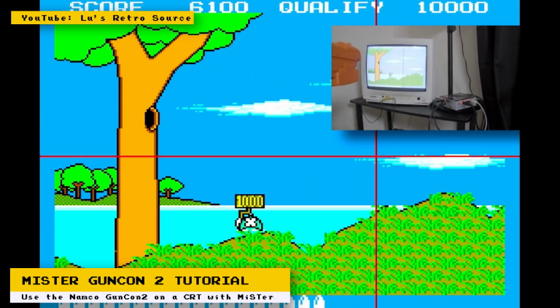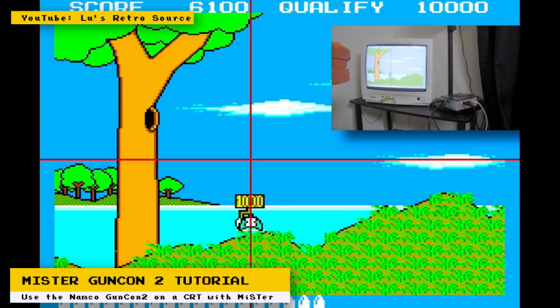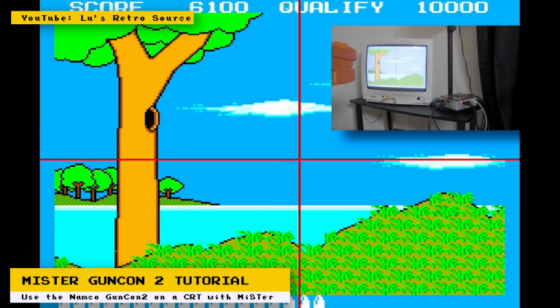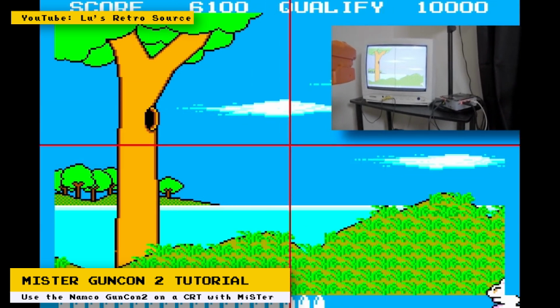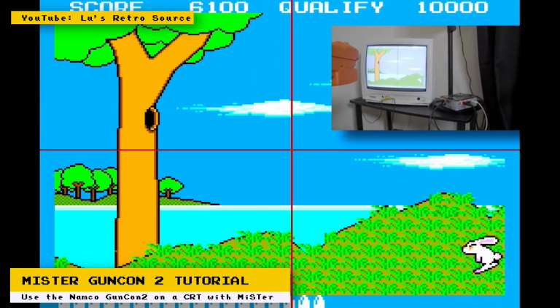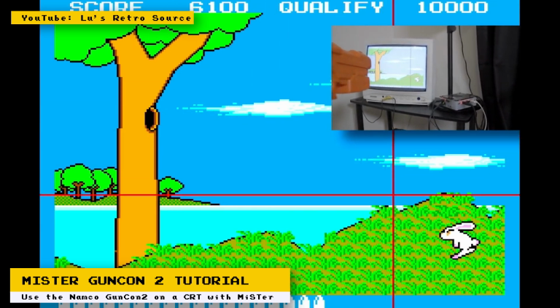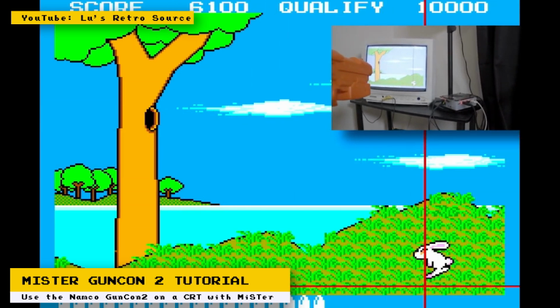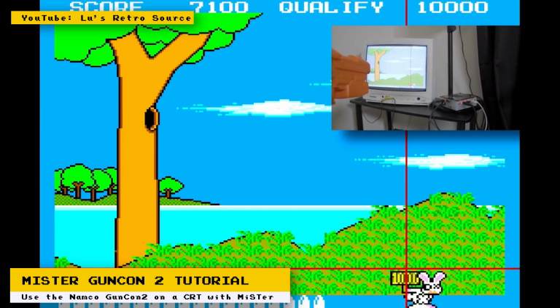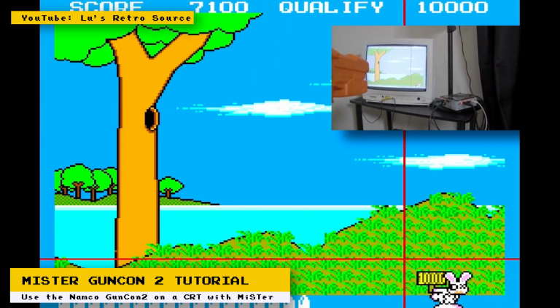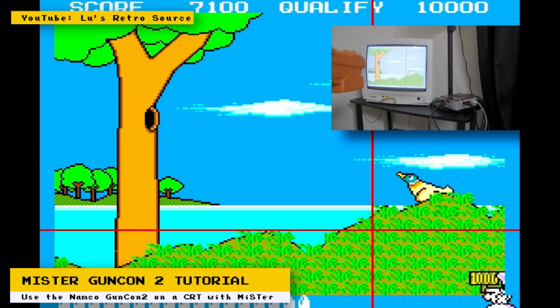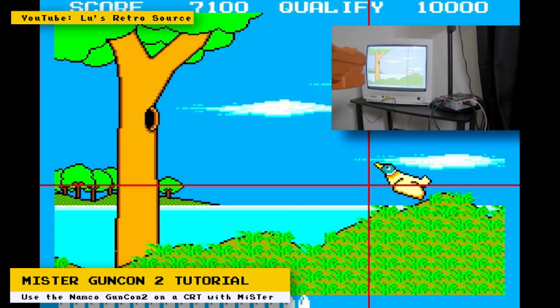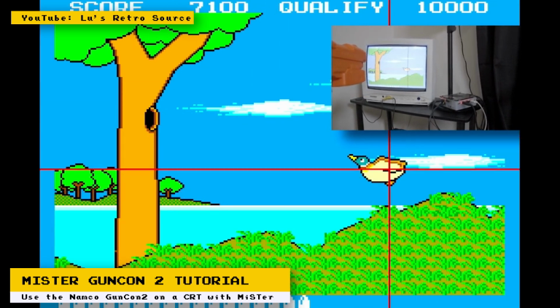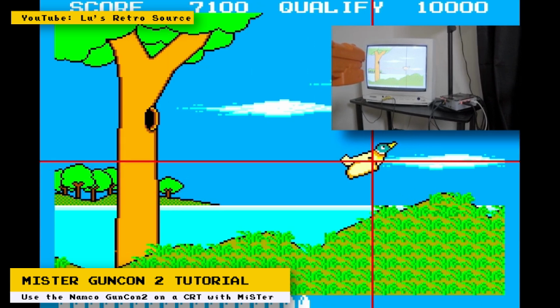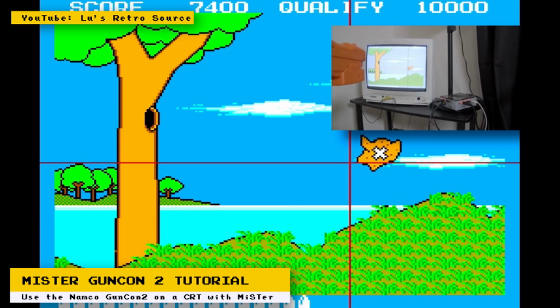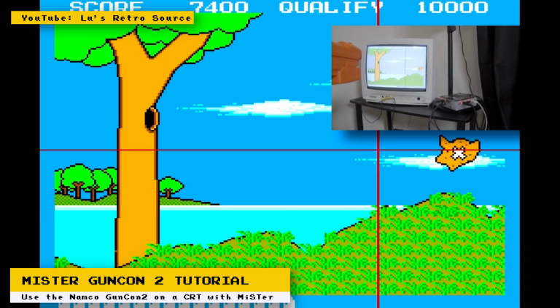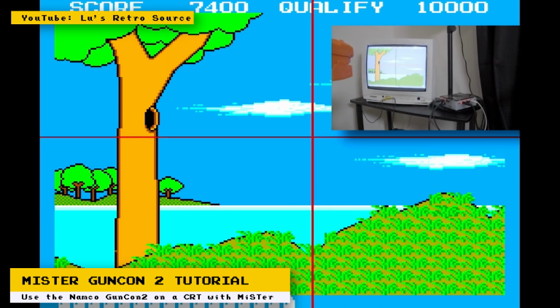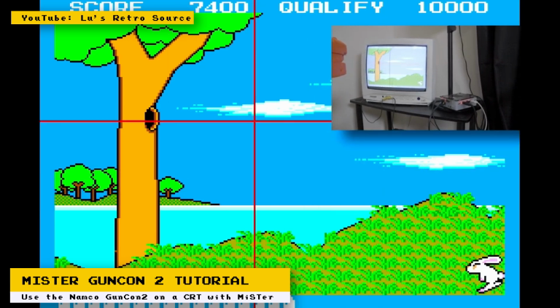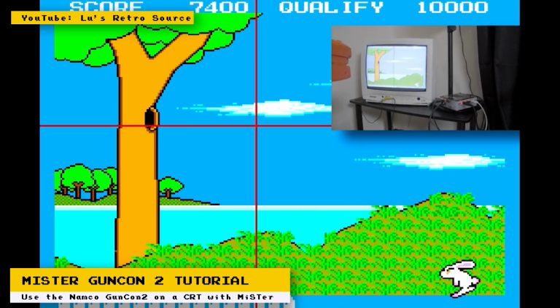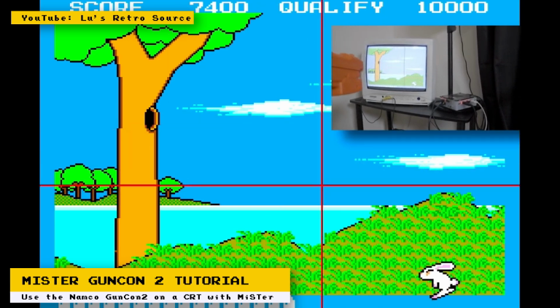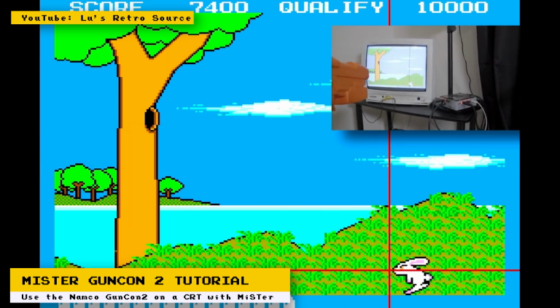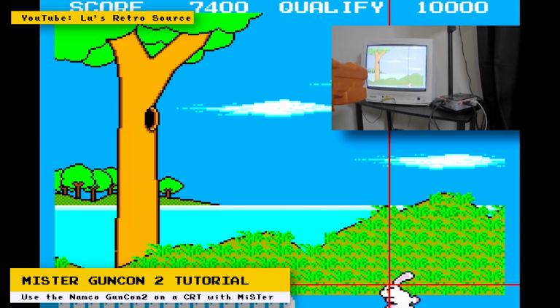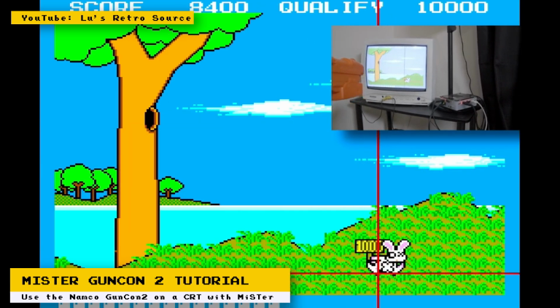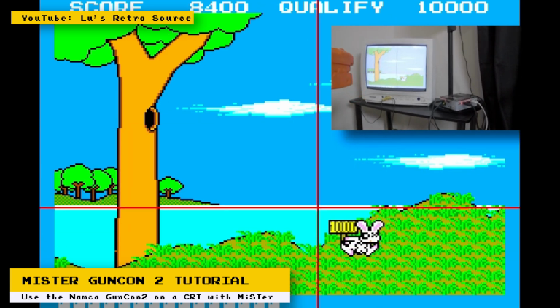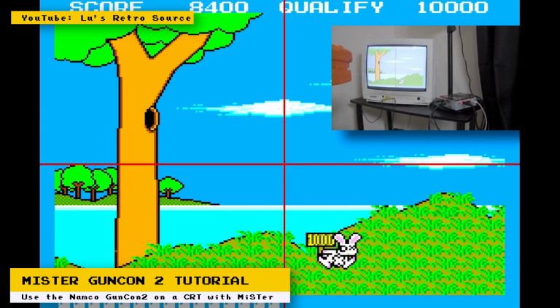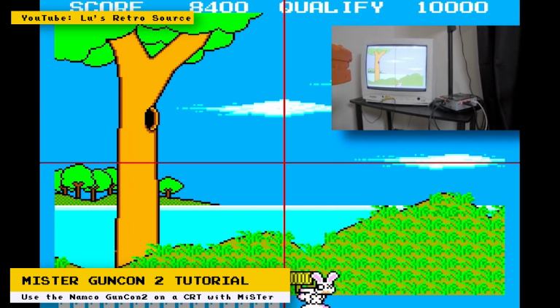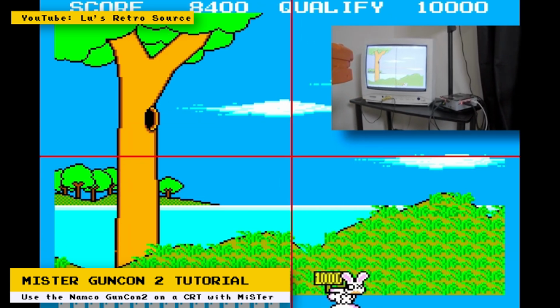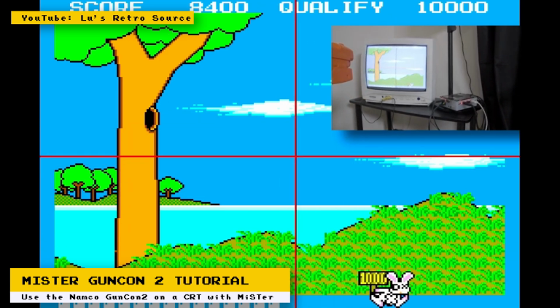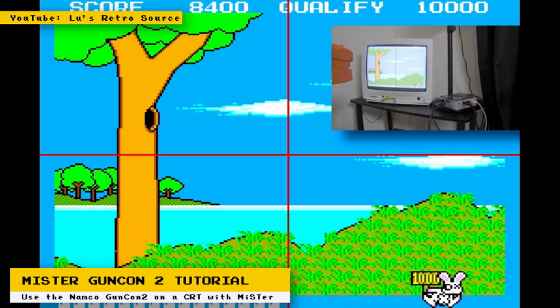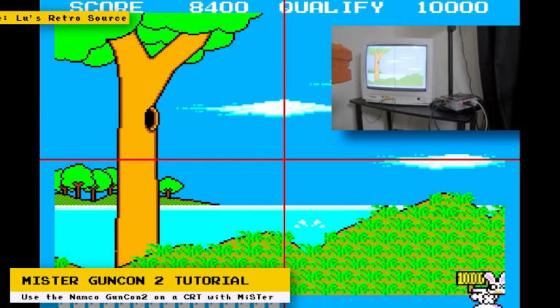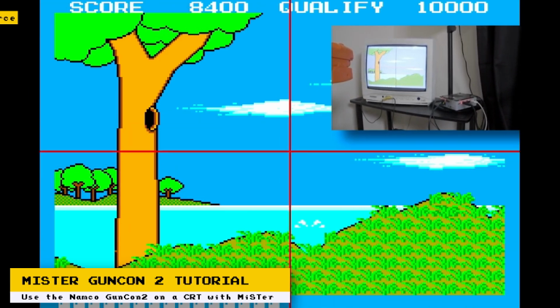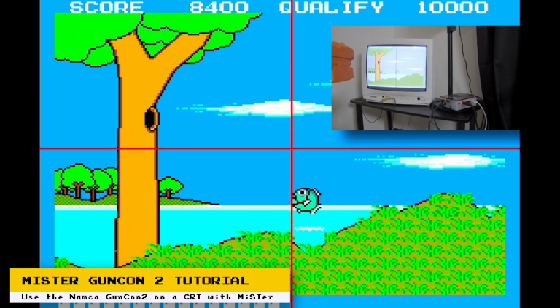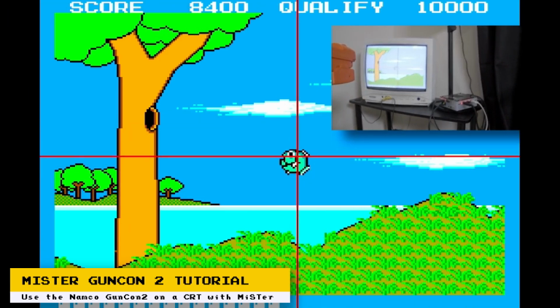So, if you have a GunCon 2 lying around and also a CRT television, check out the video to see how to set it up.